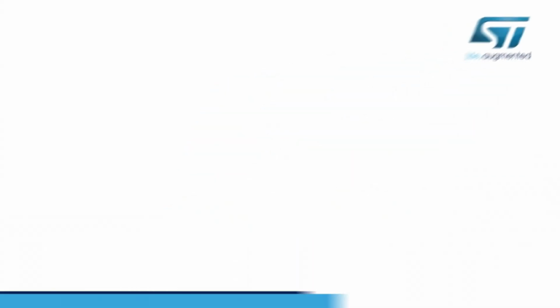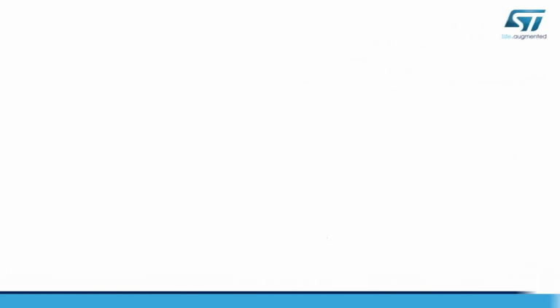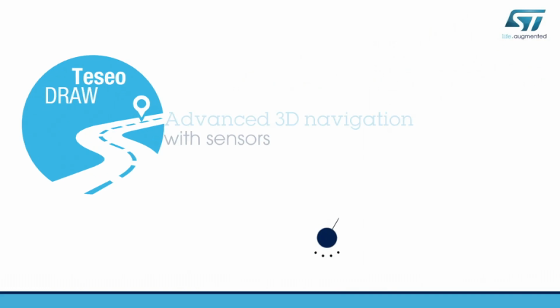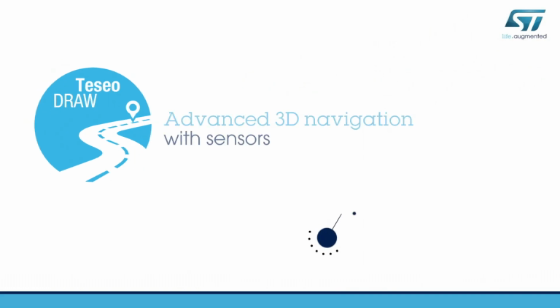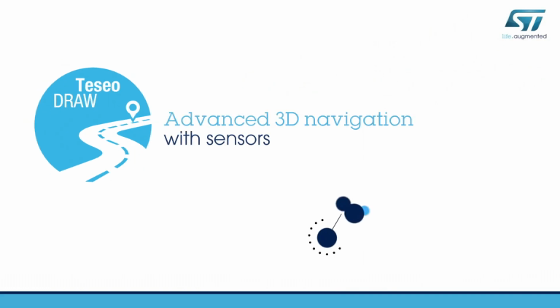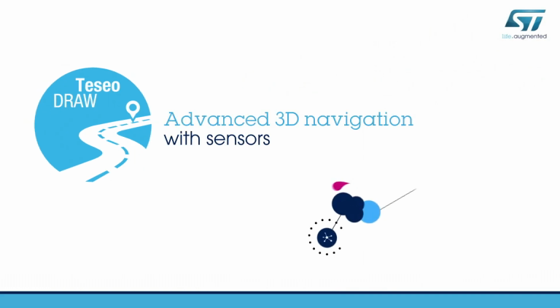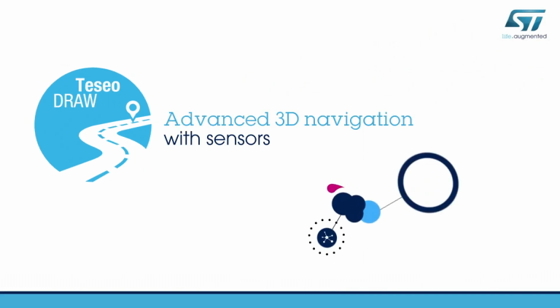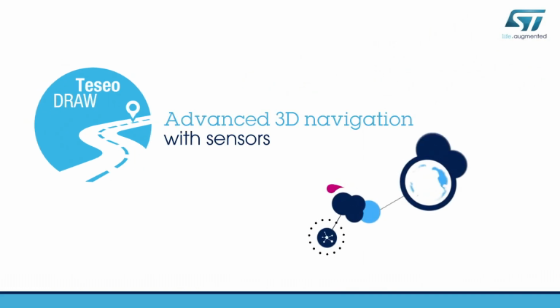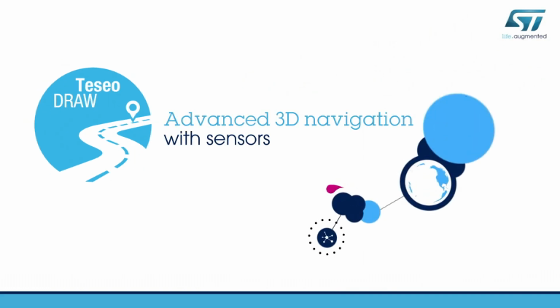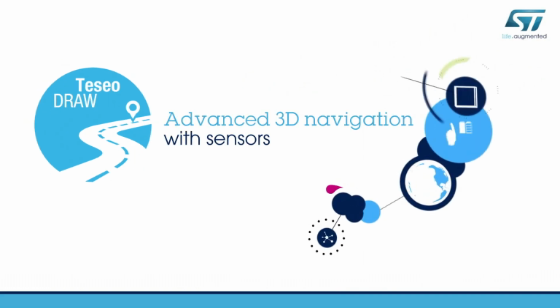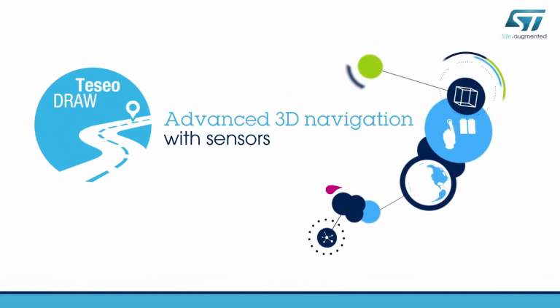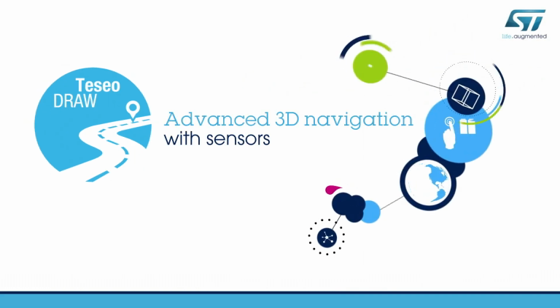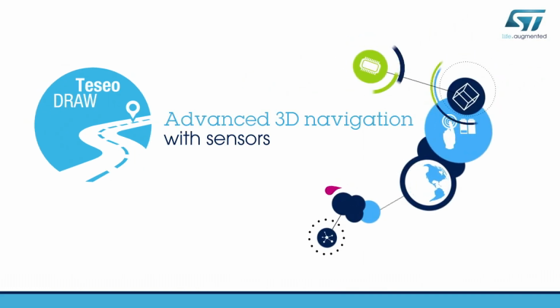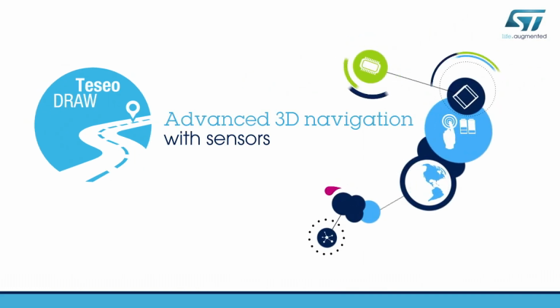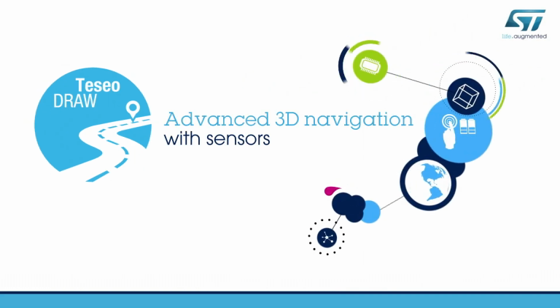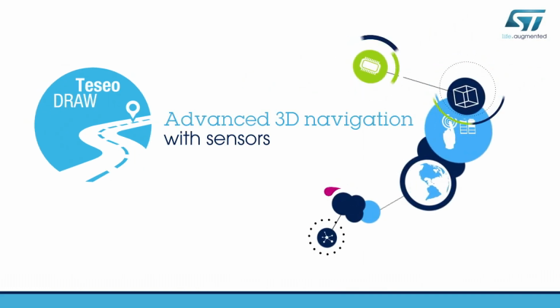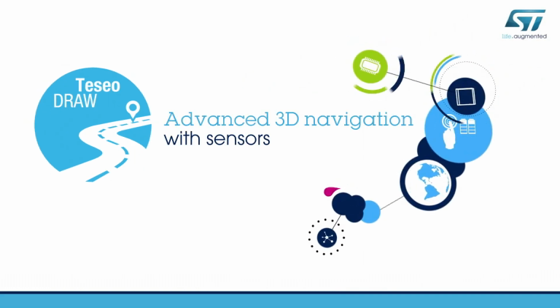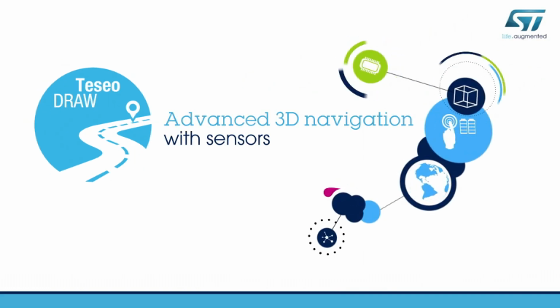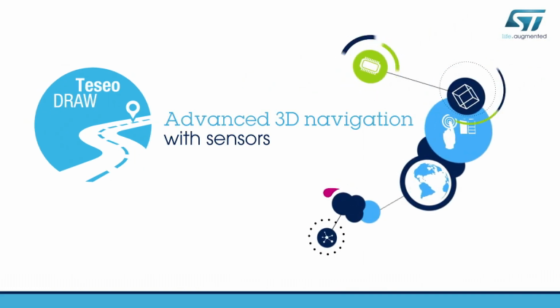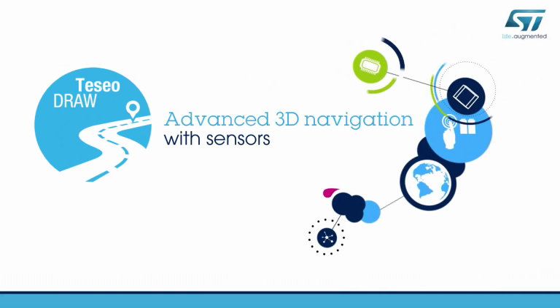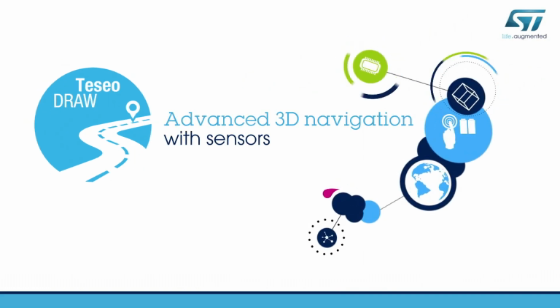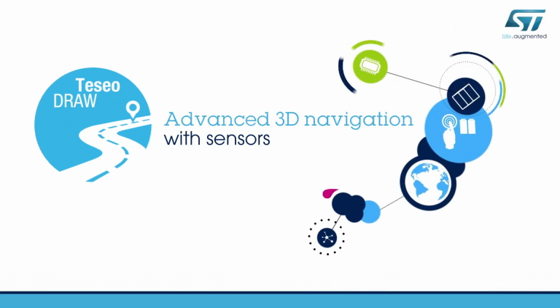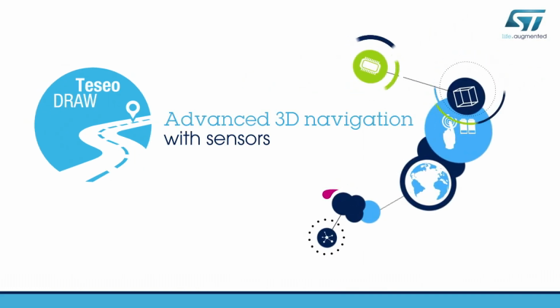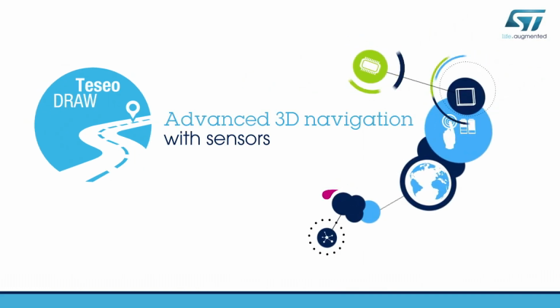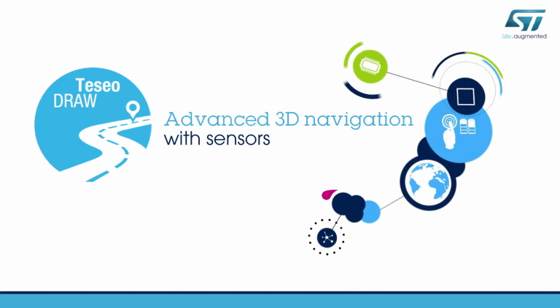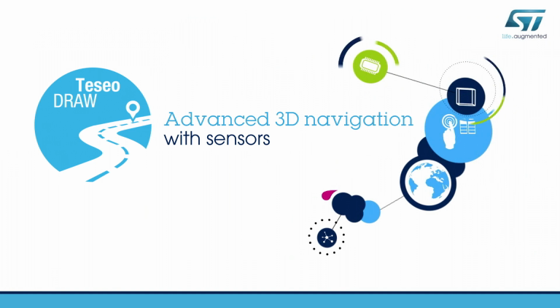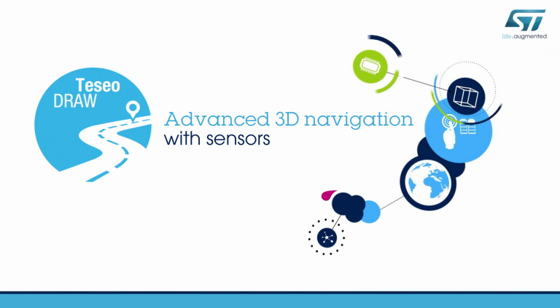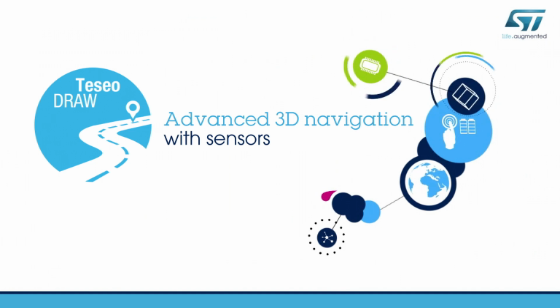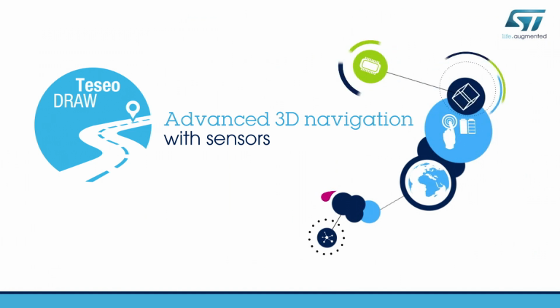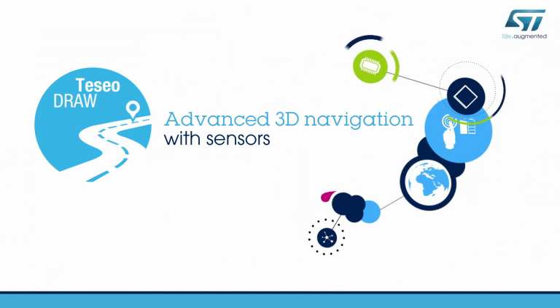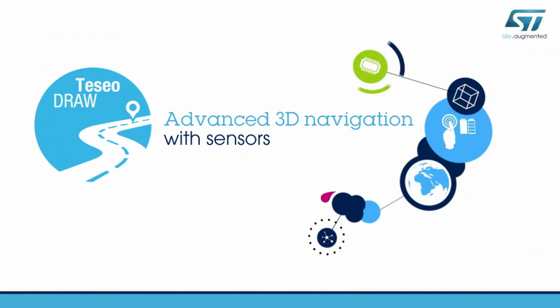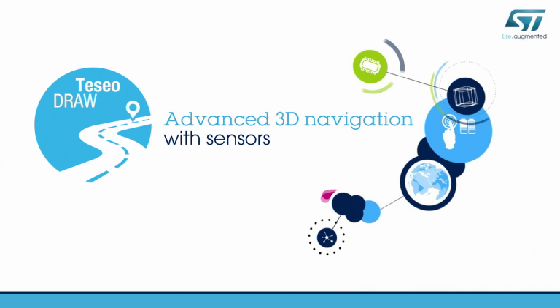Hello, and welcome to this video on ST's TESIO Draw 3D navigation firmware.